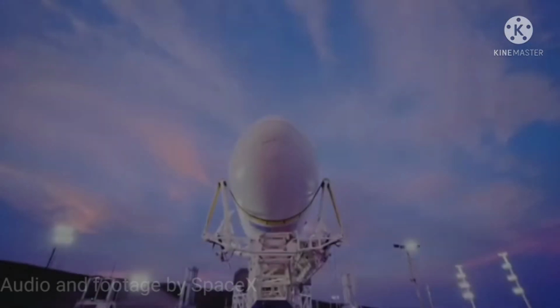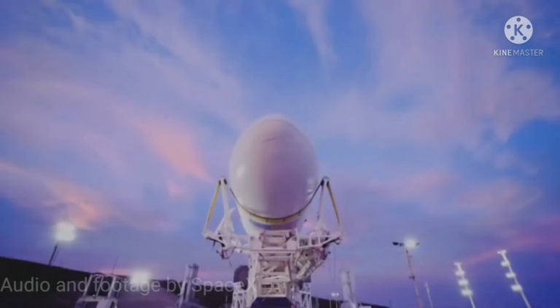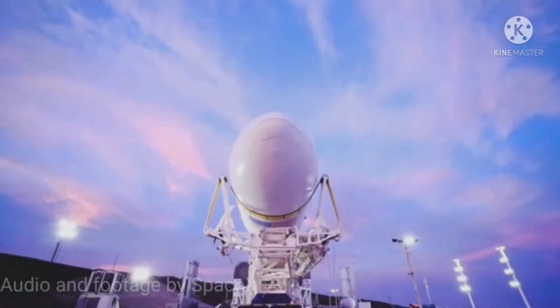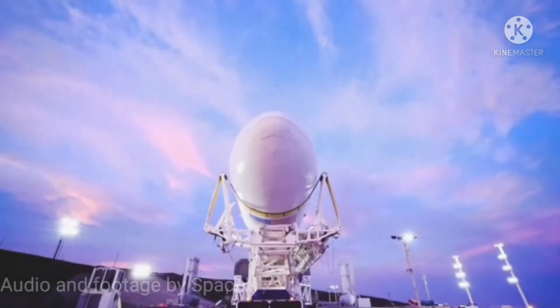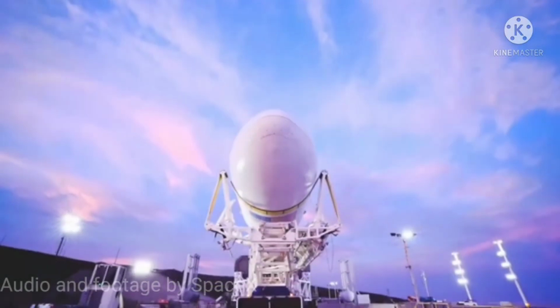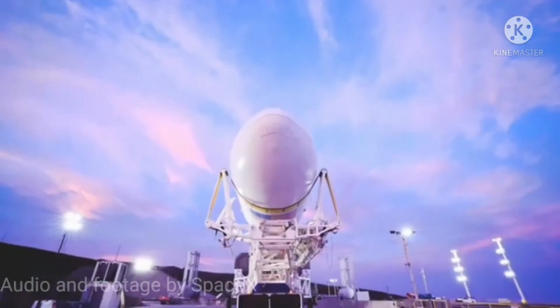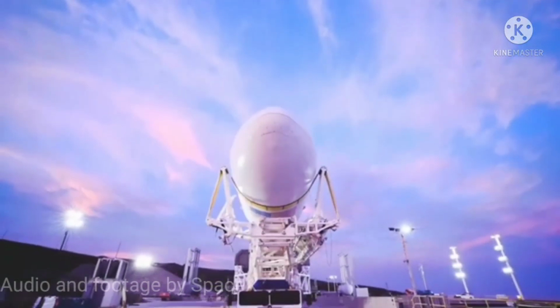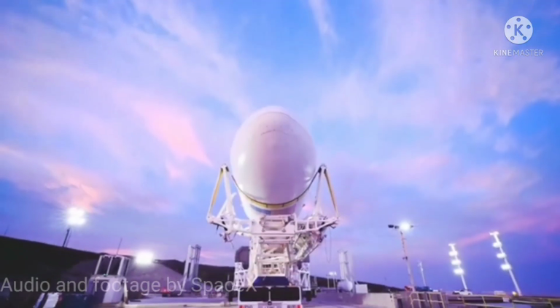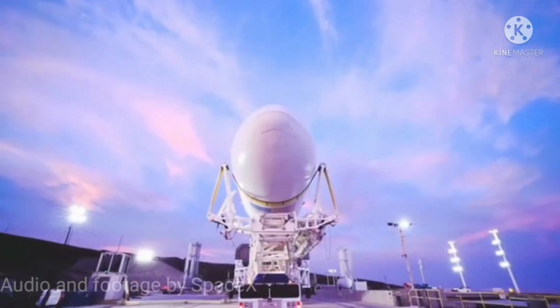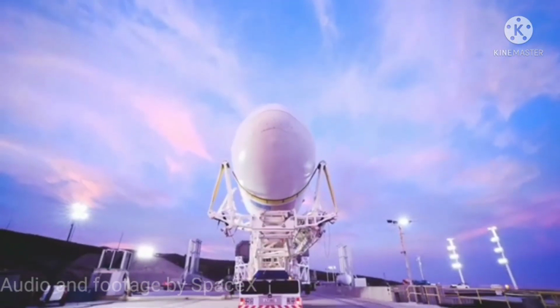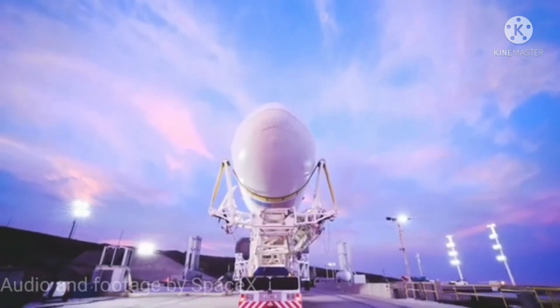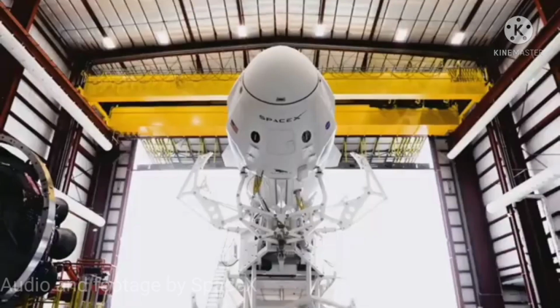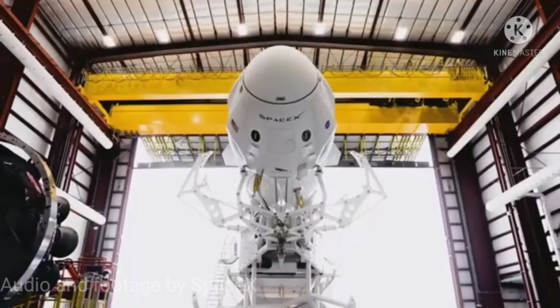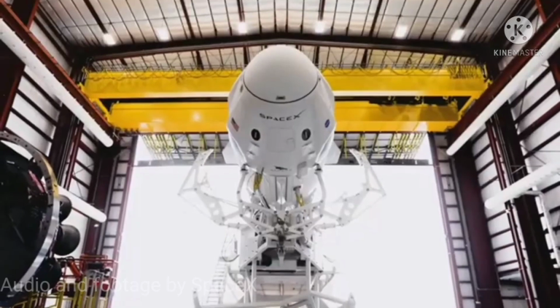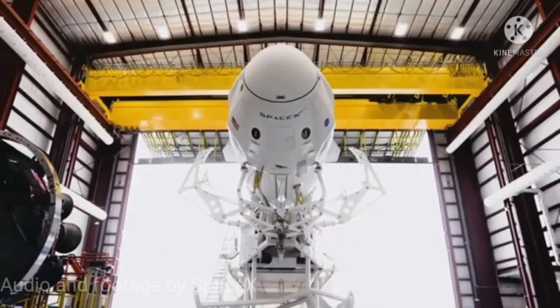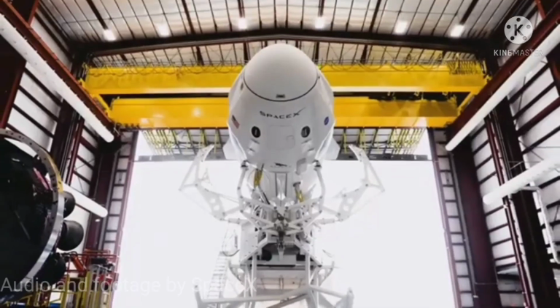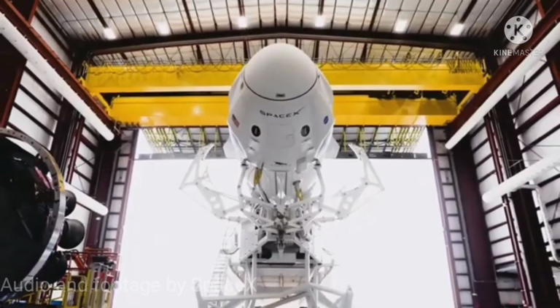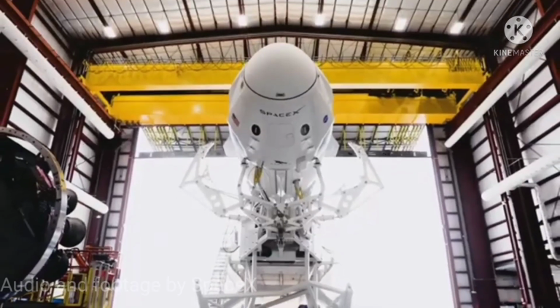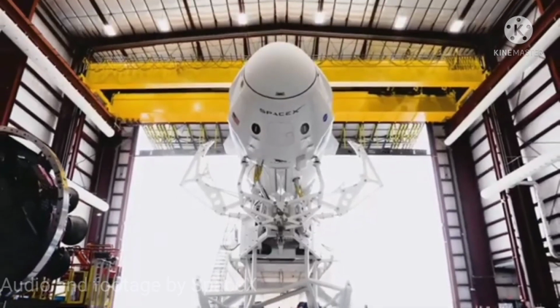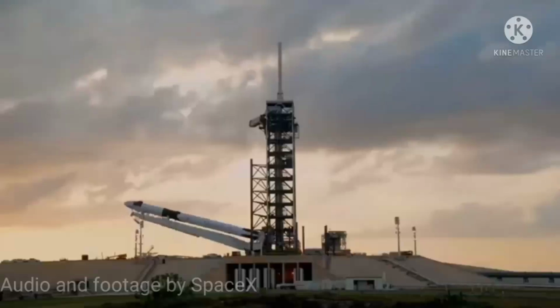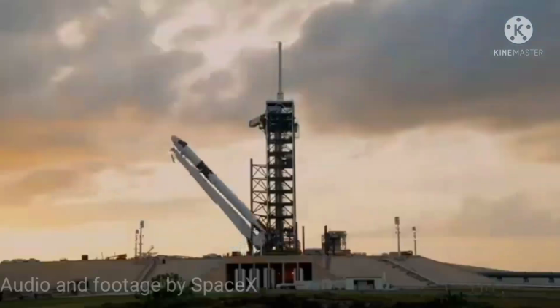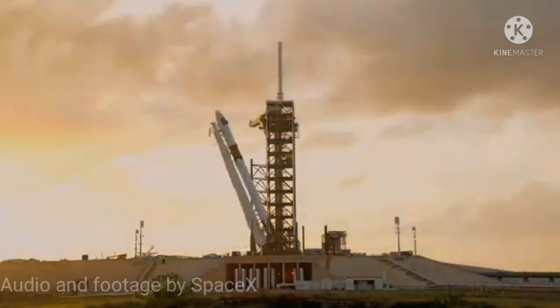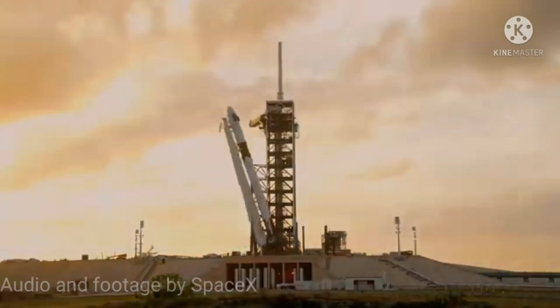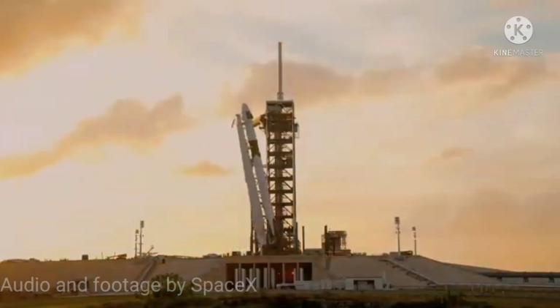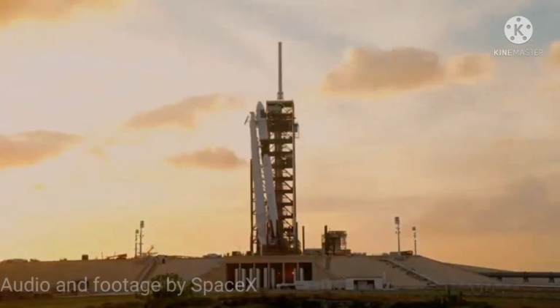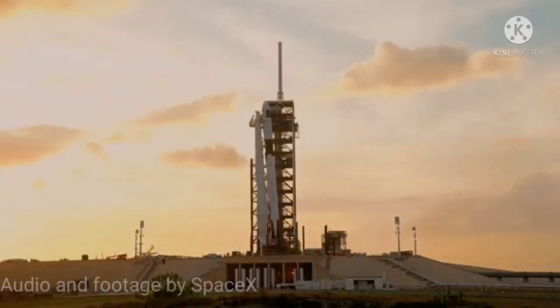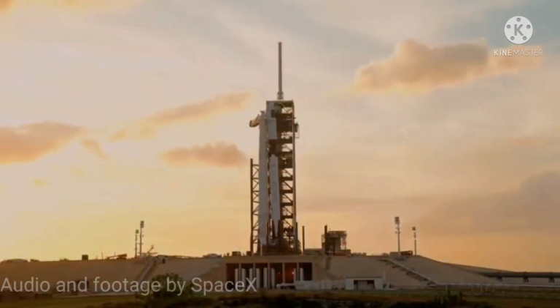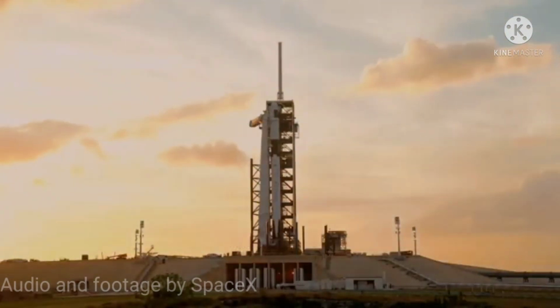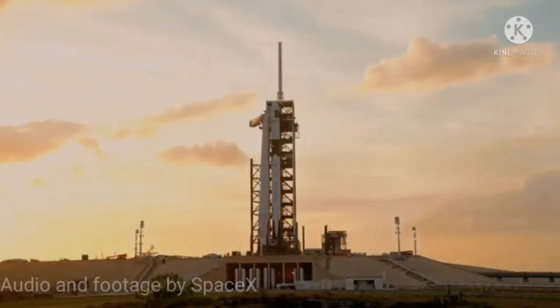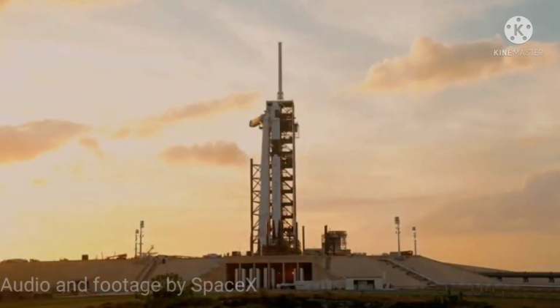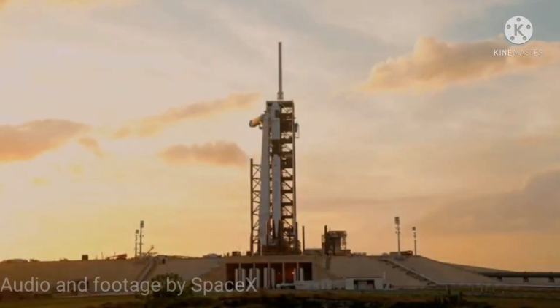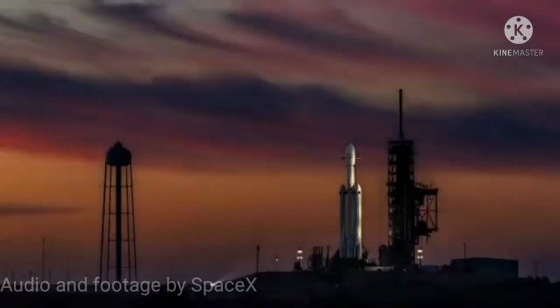LWO on weather net, liftoff conditions pretty good. ESPS is ready for launch.